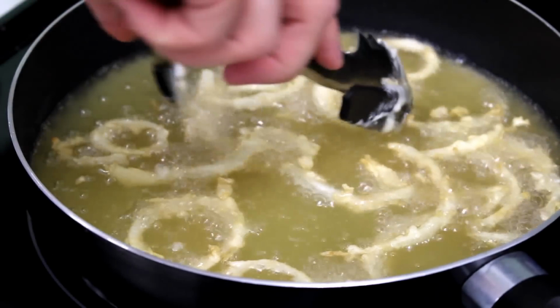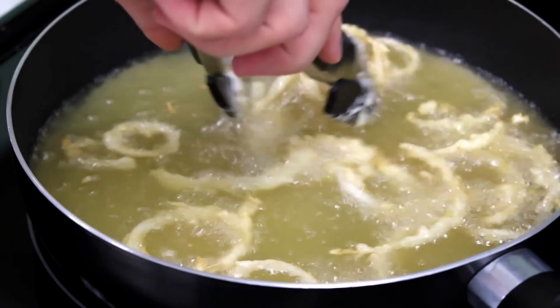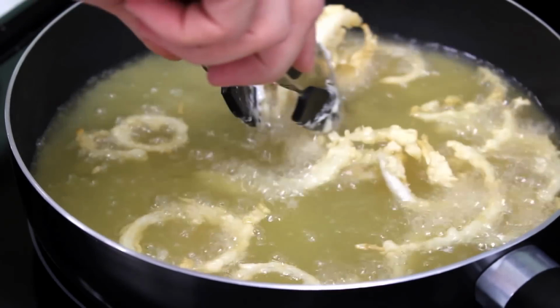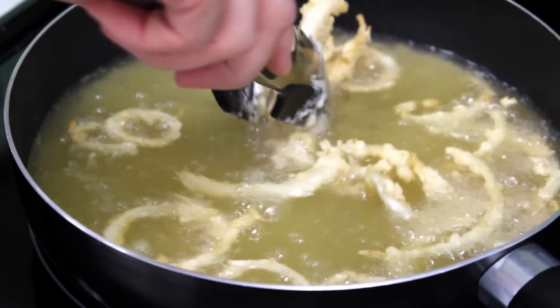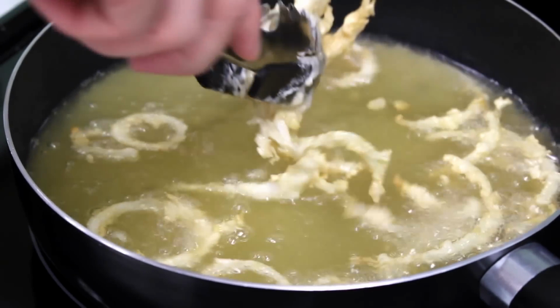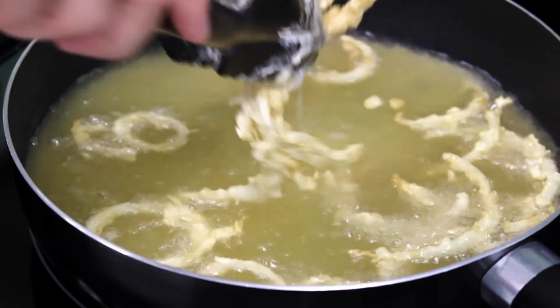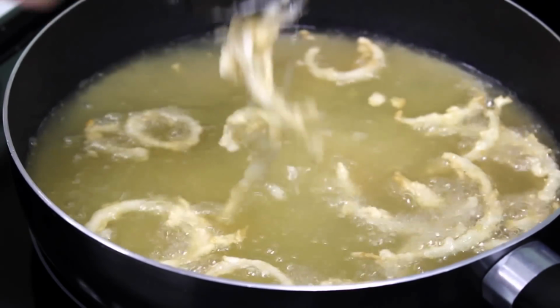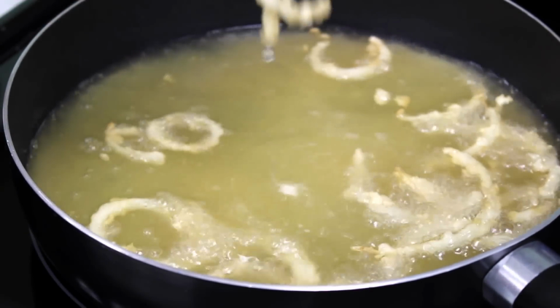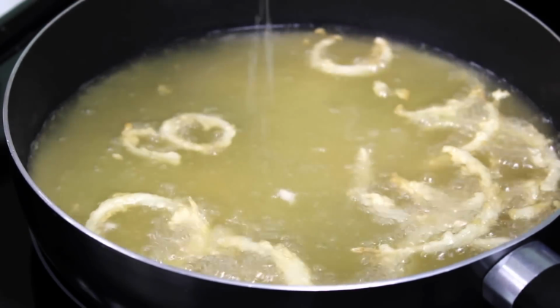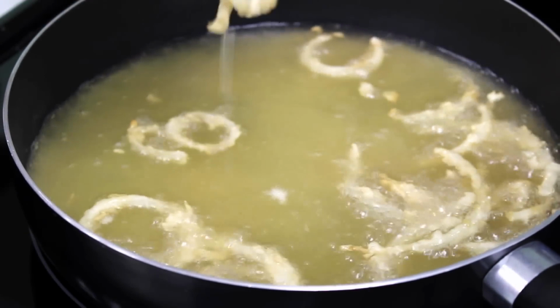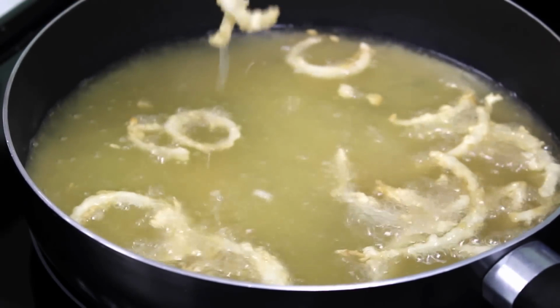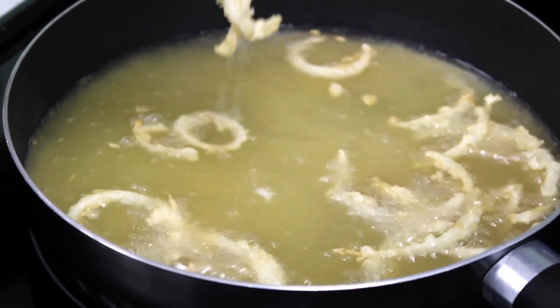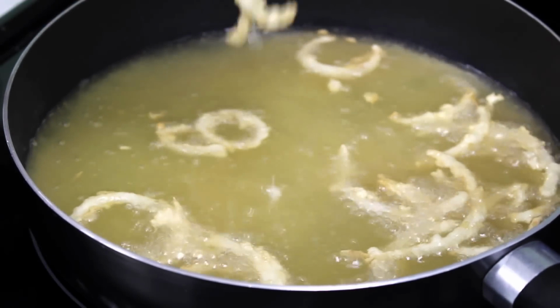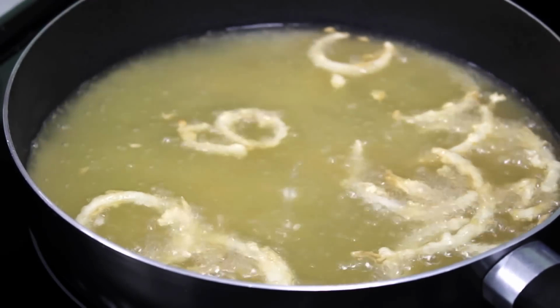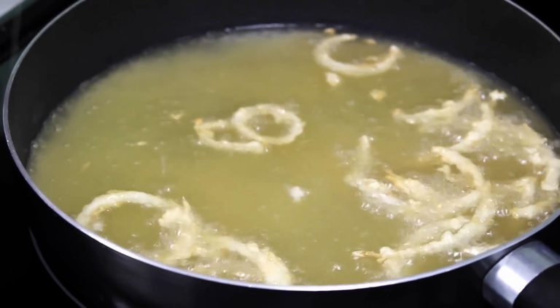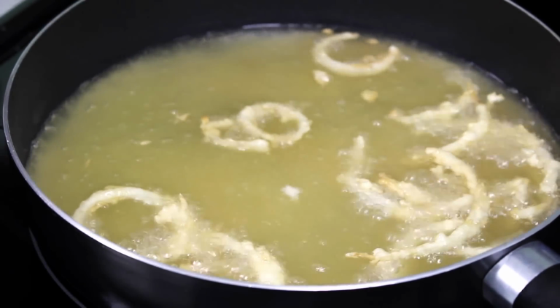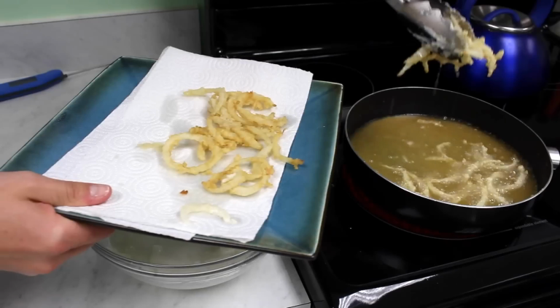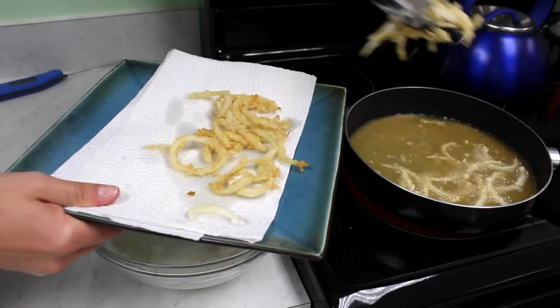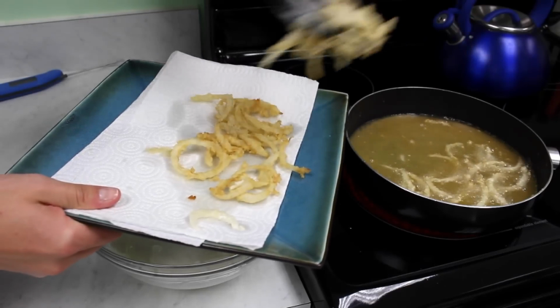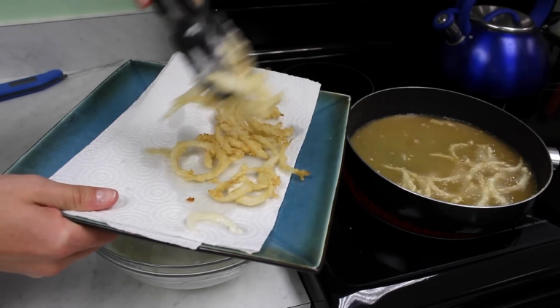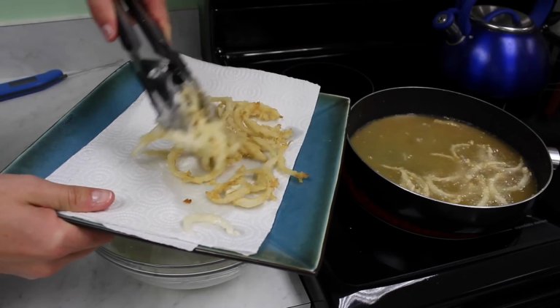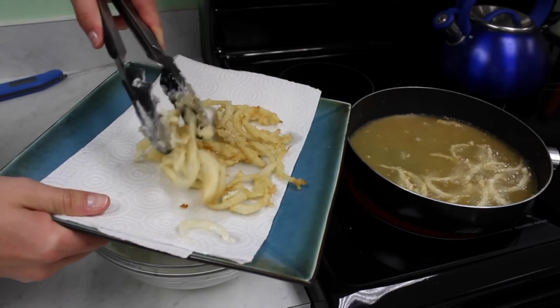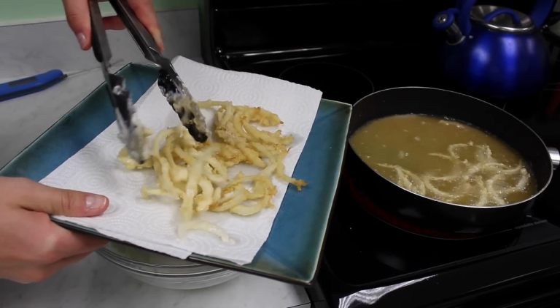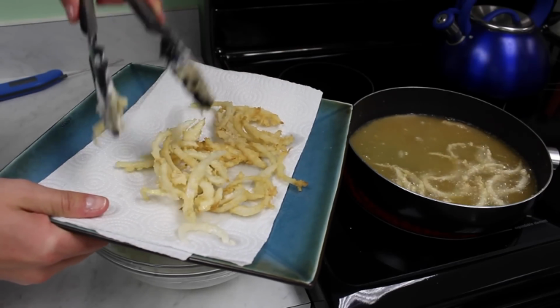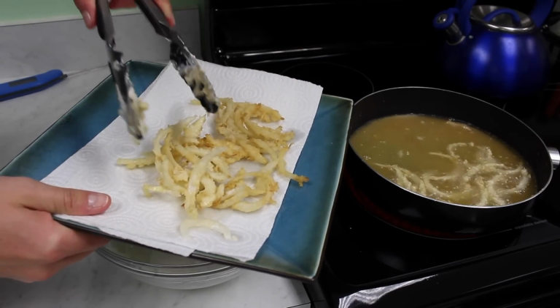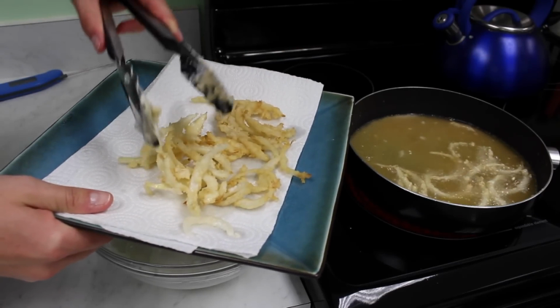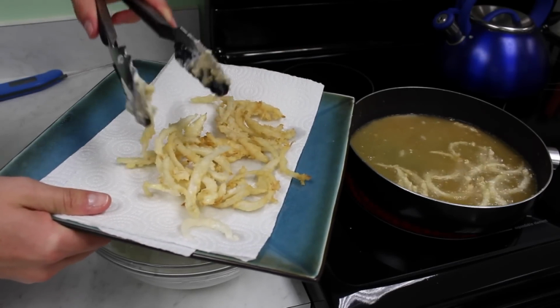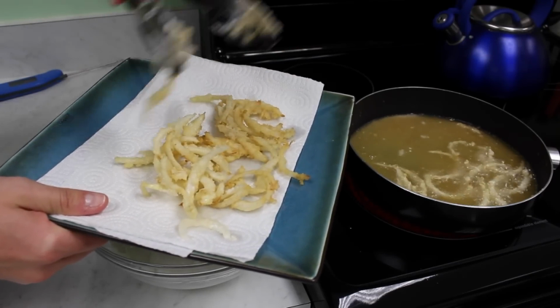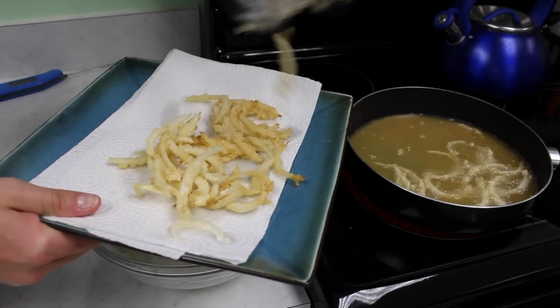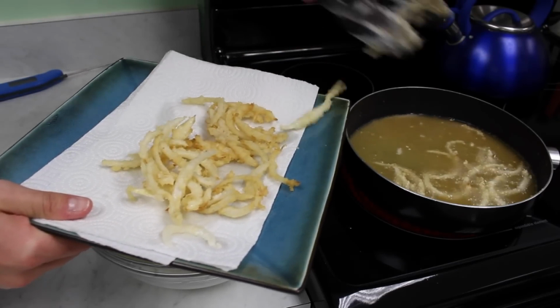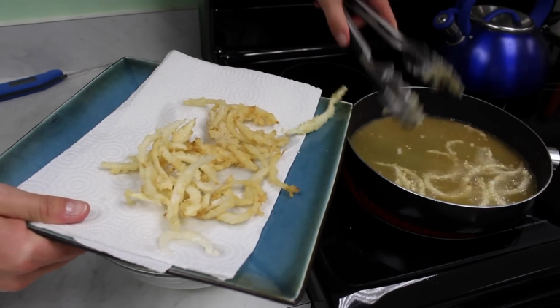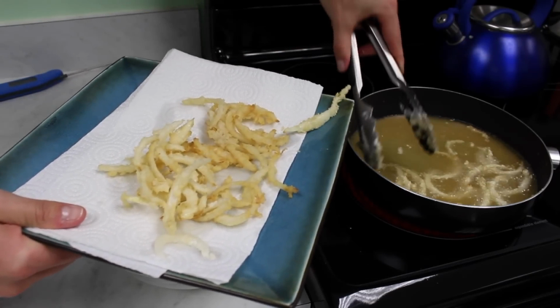Let them cook until they're nice and golden brown. When they're done, grab them with tongs and place on a paper towel lined plate.